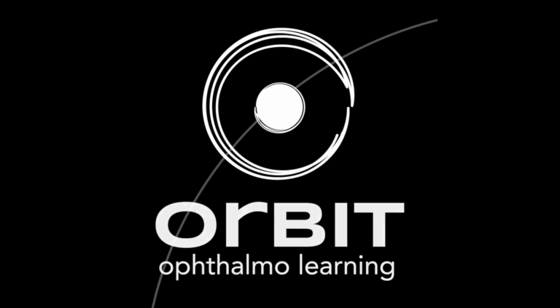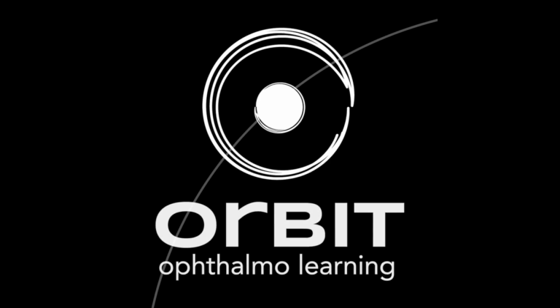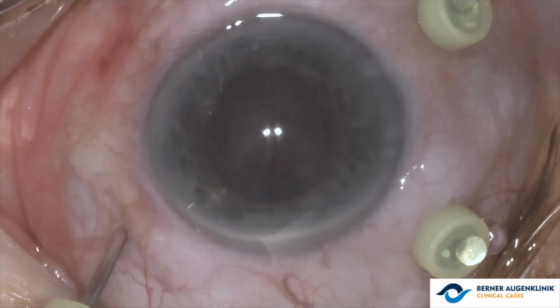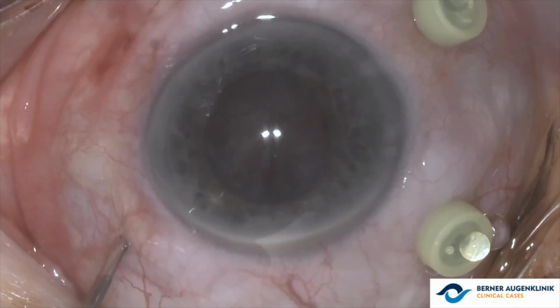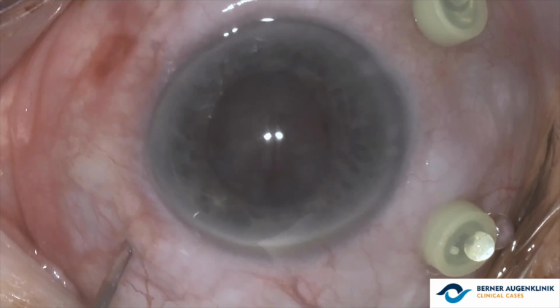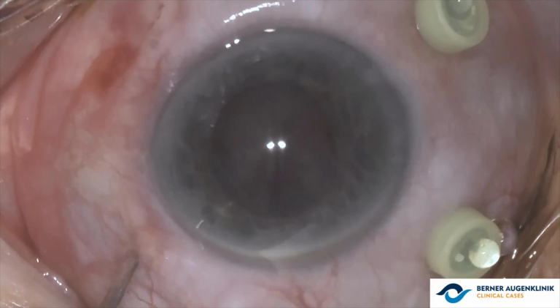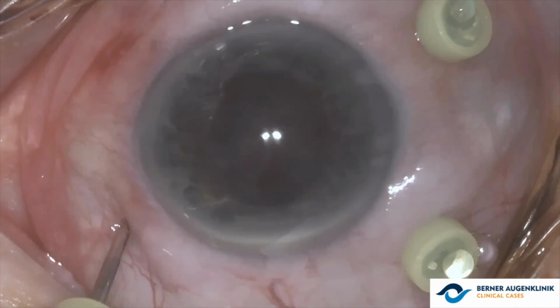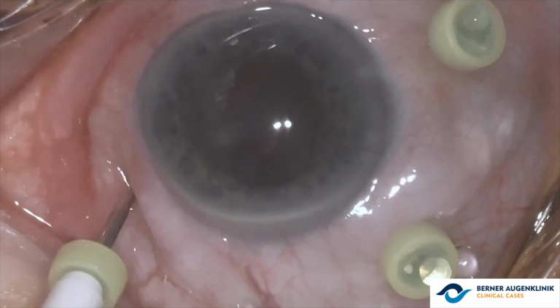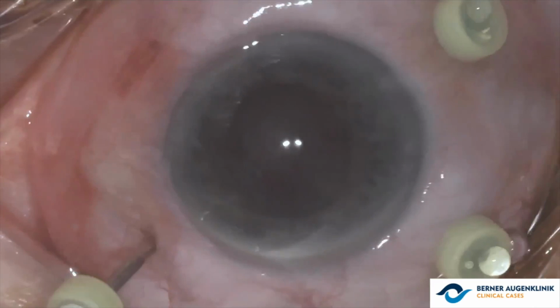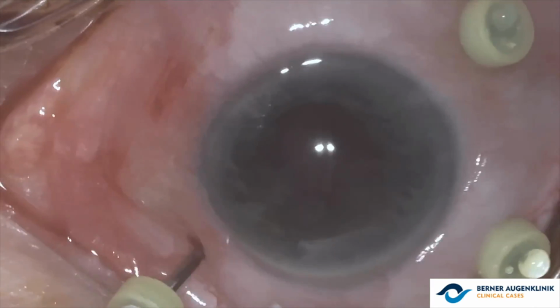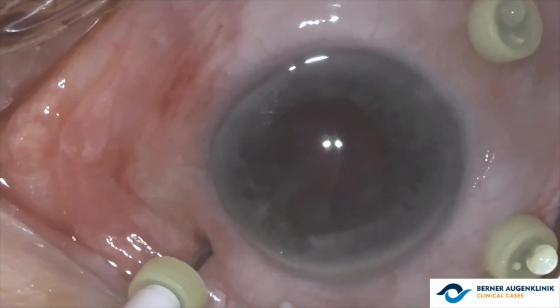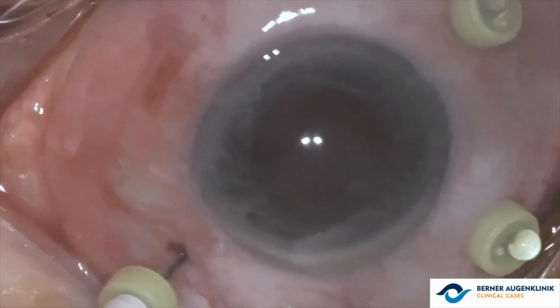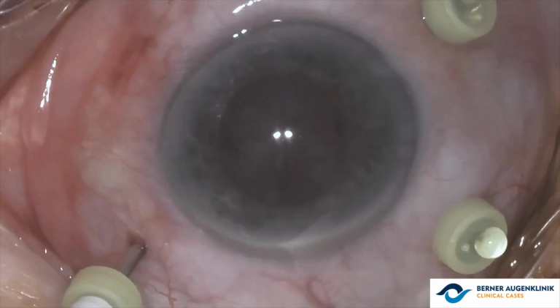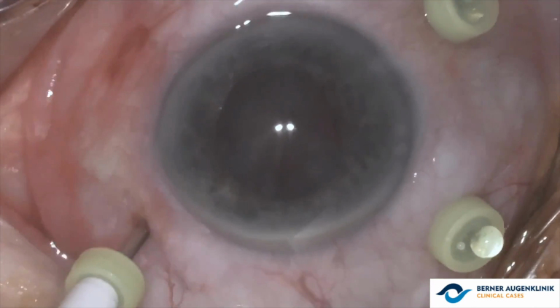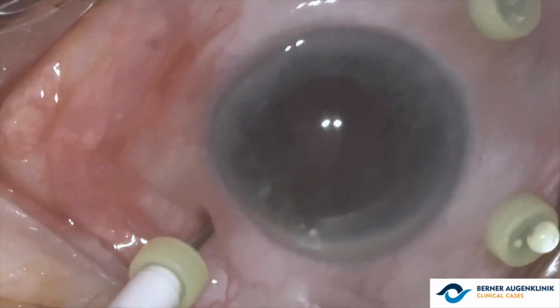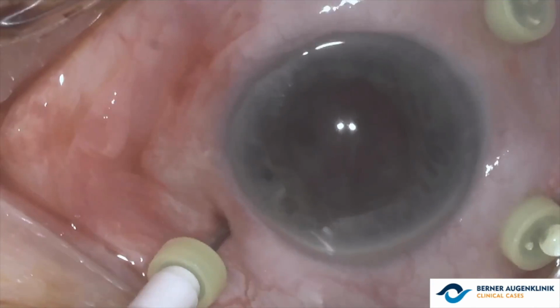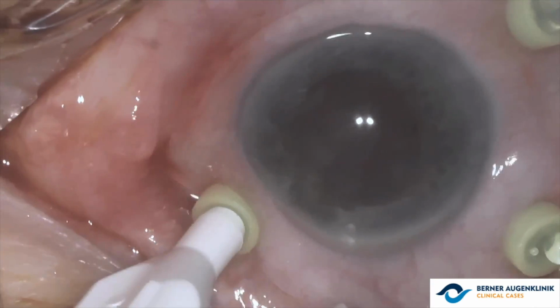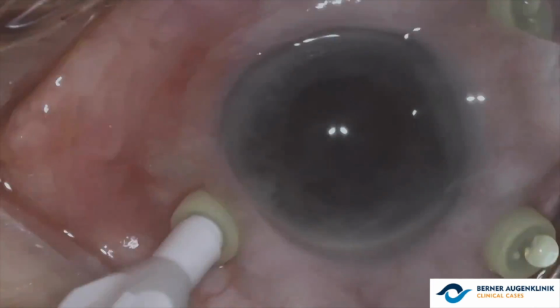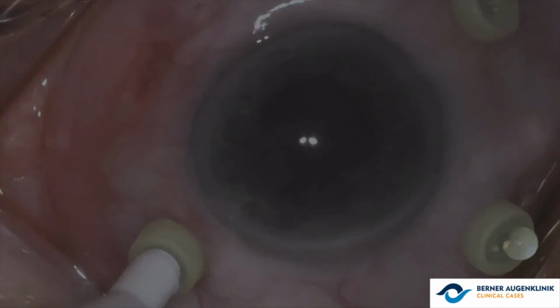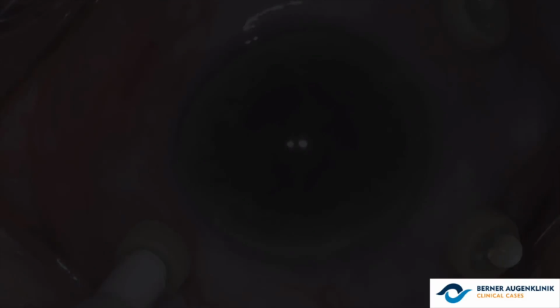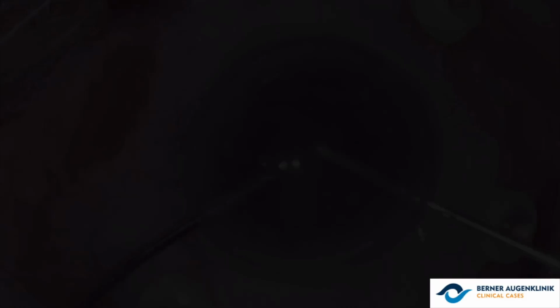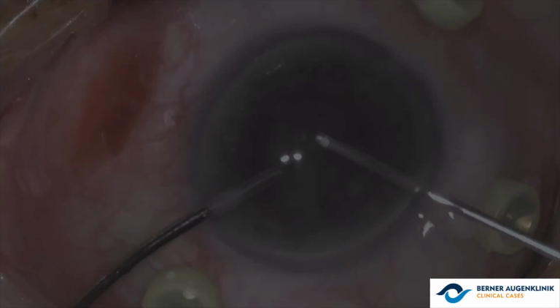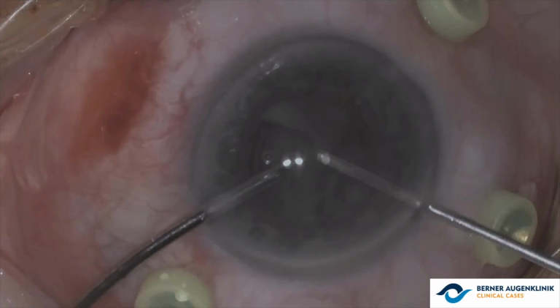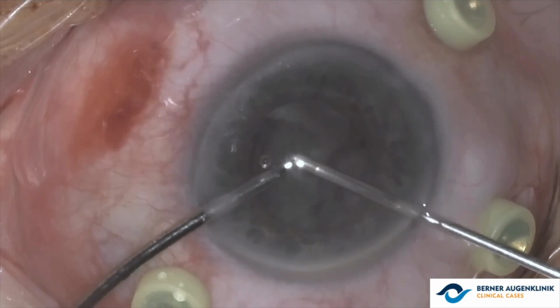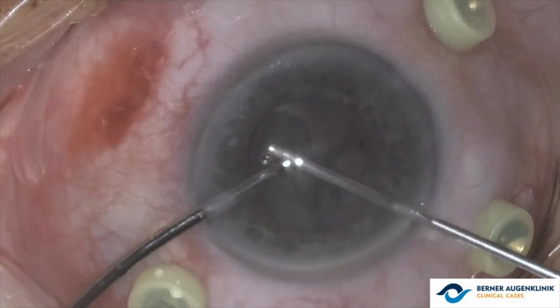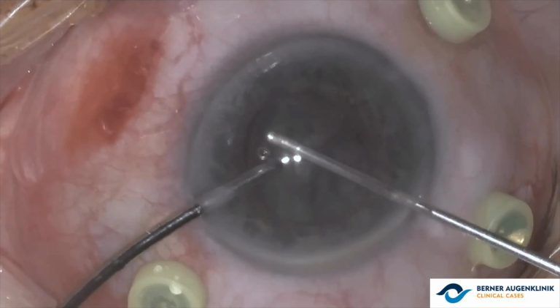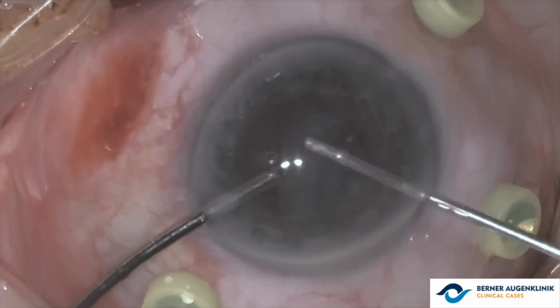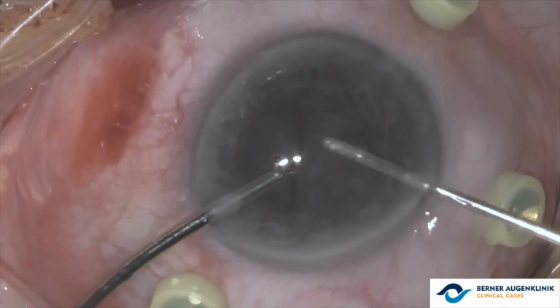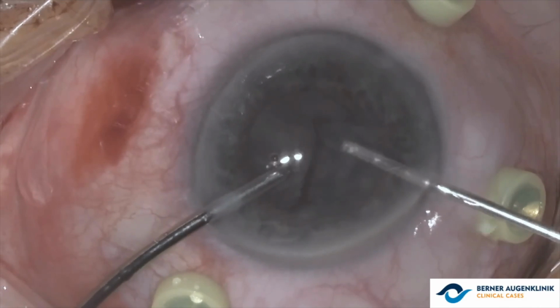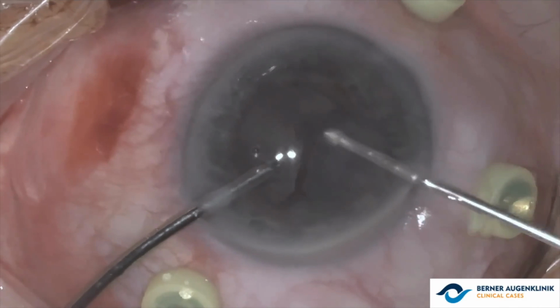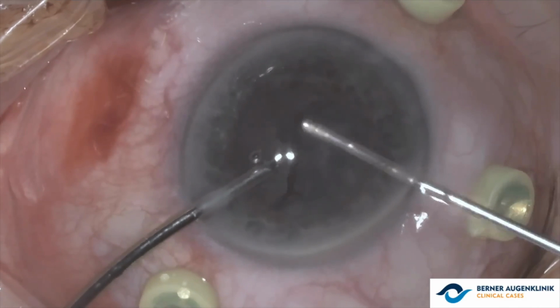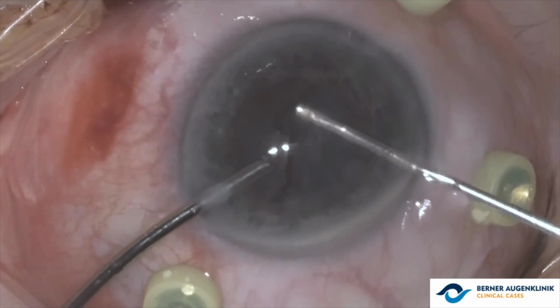This is the case of a patient undergoing cataract surgery with posterior capsule rupture and nucleus luxation into the vitreous cavity.